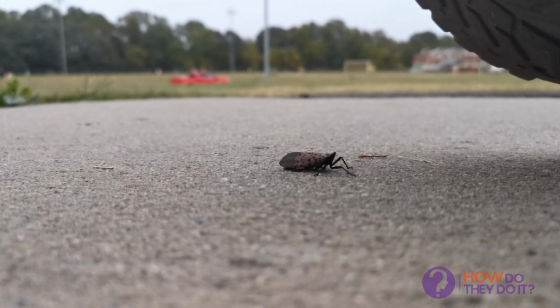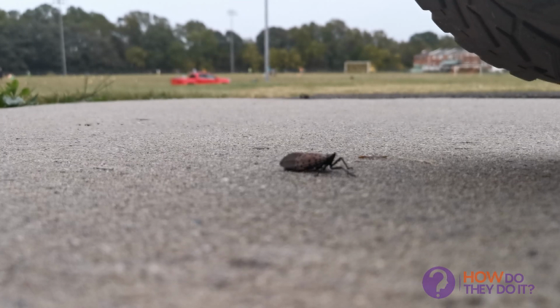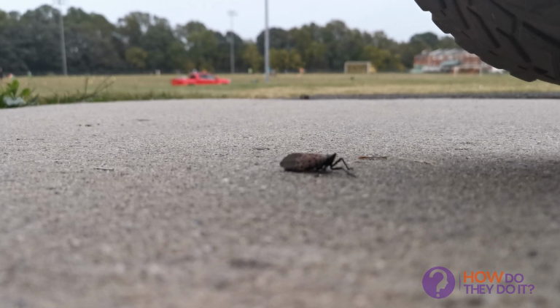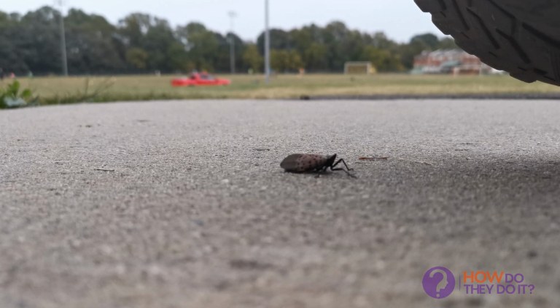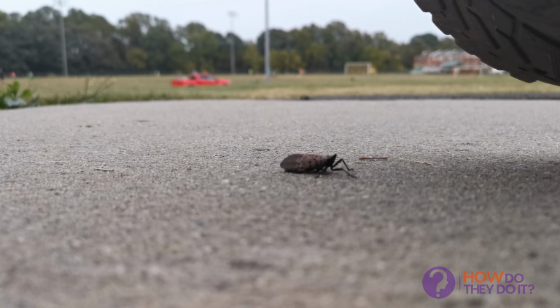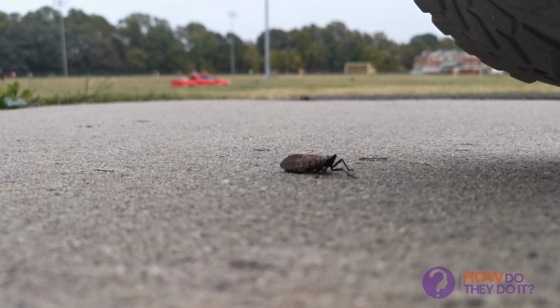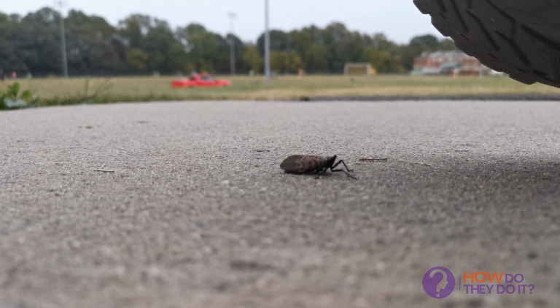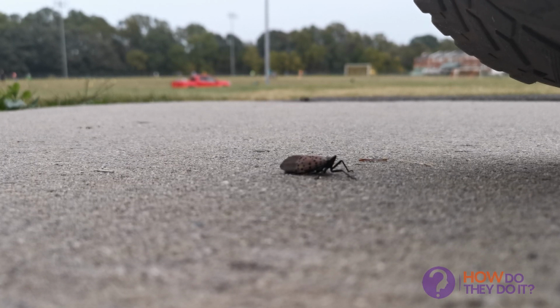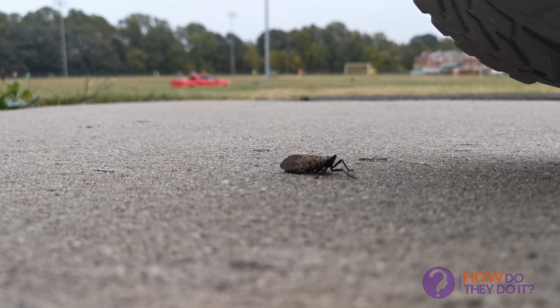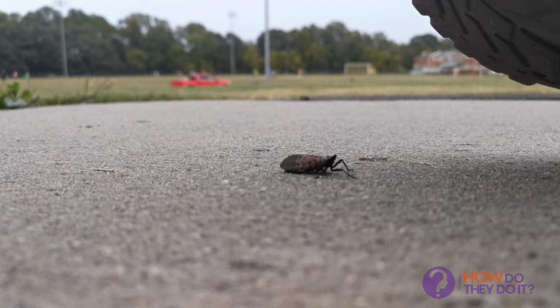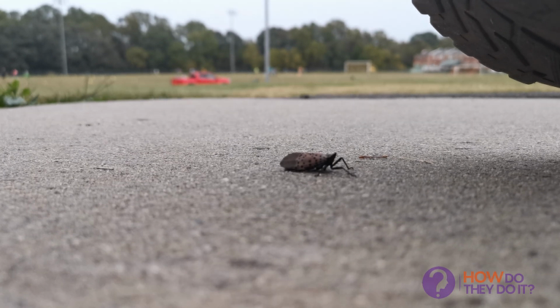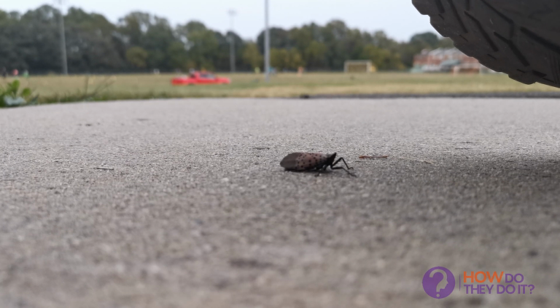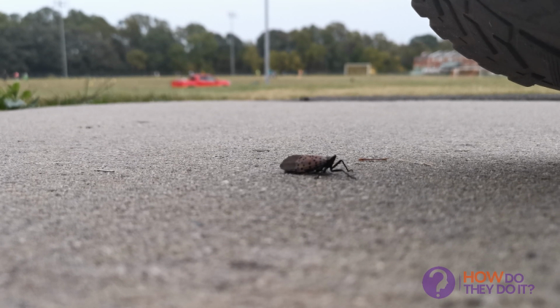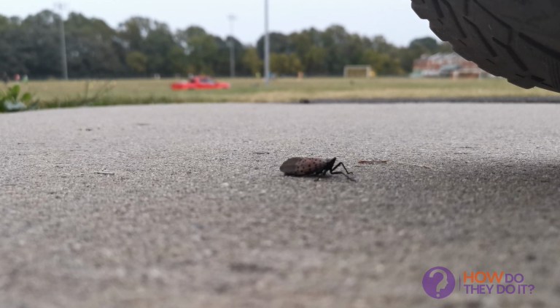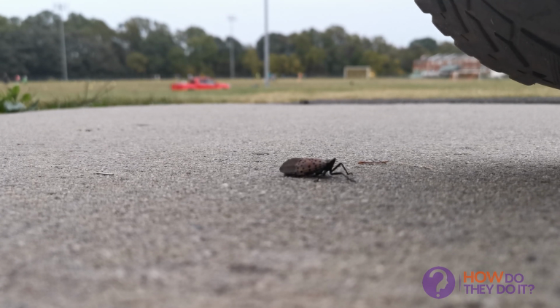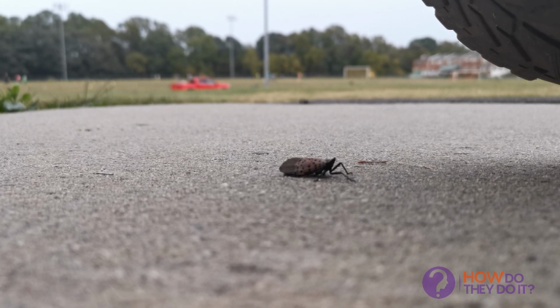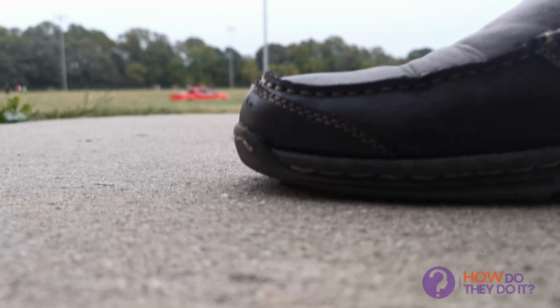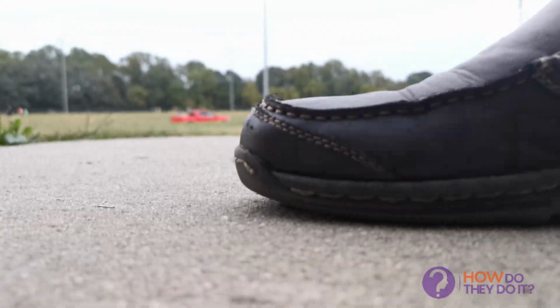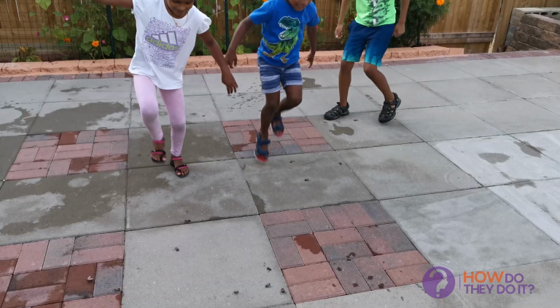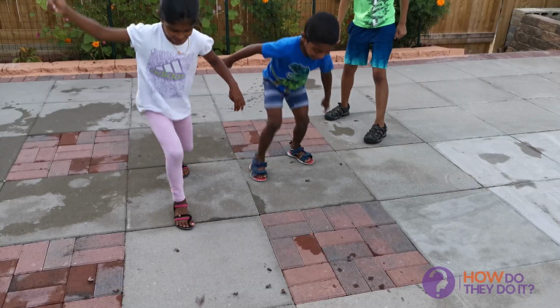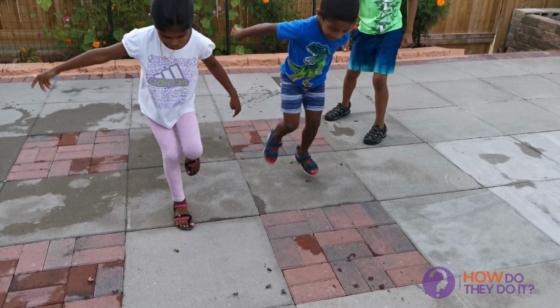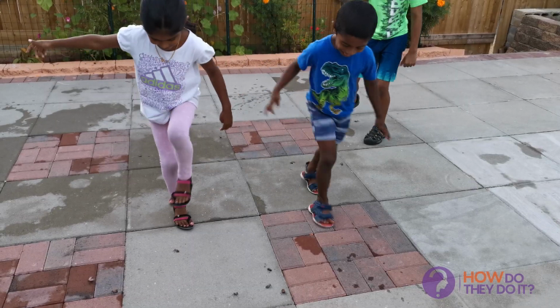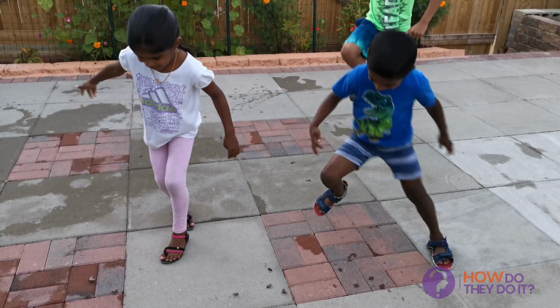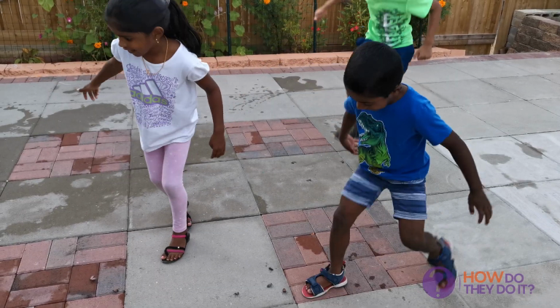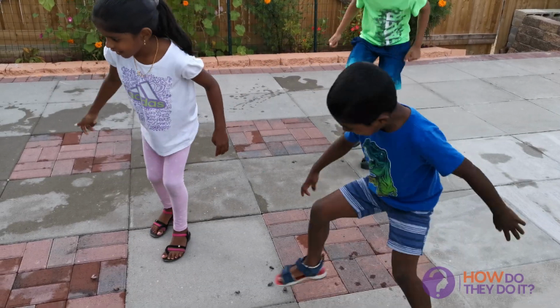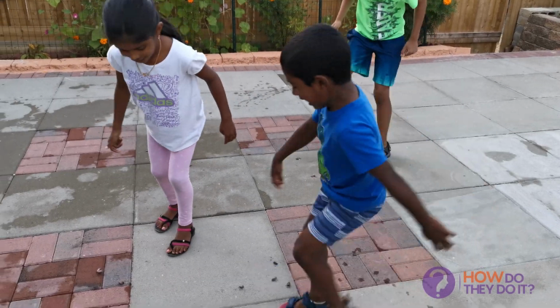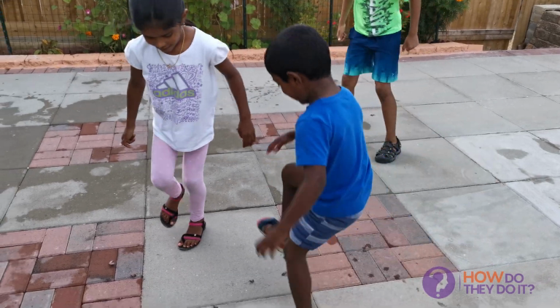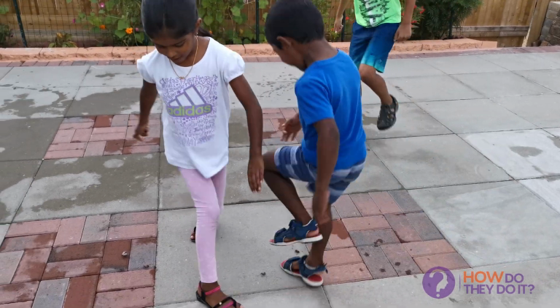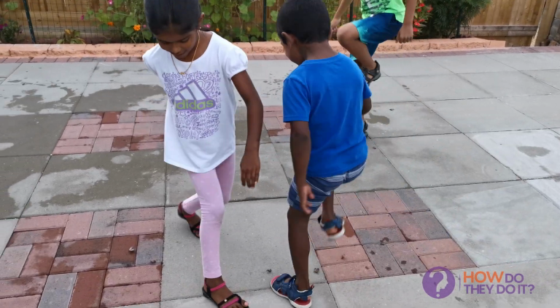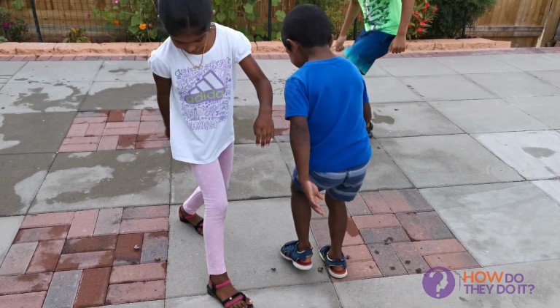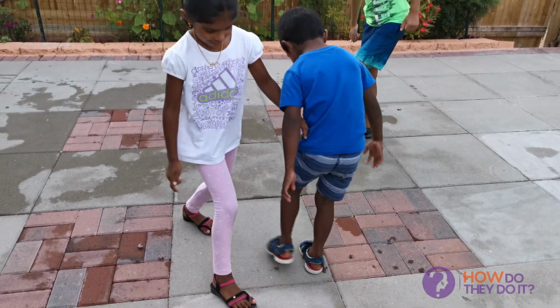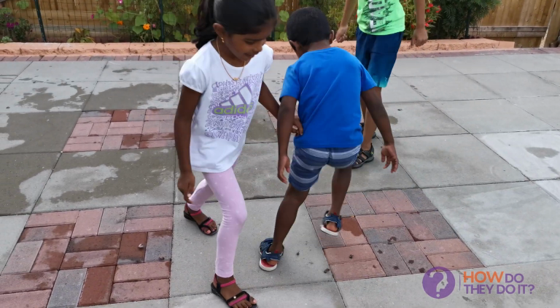And the last method: if you see one, just squish it. Why not involve the kids too for some extra fun.